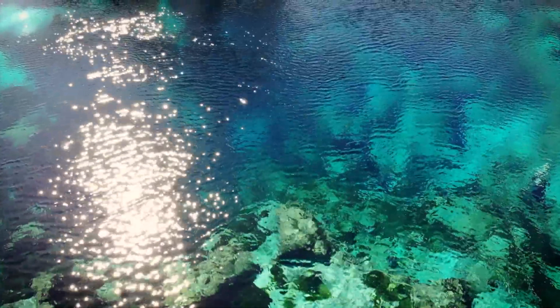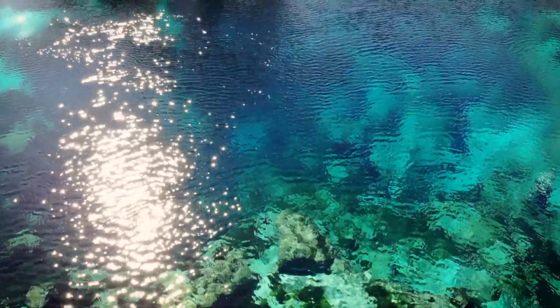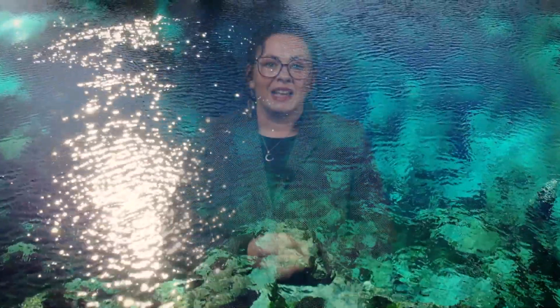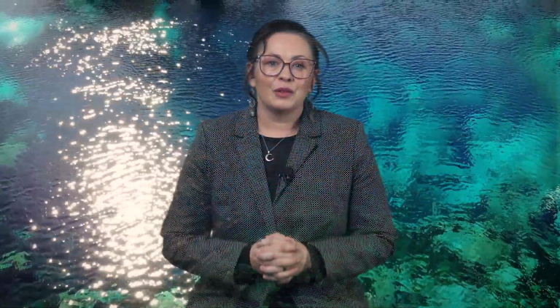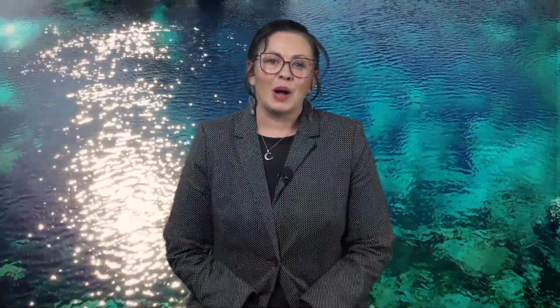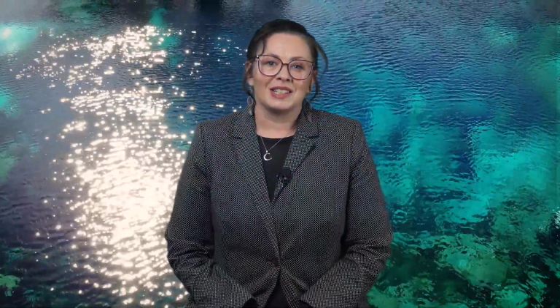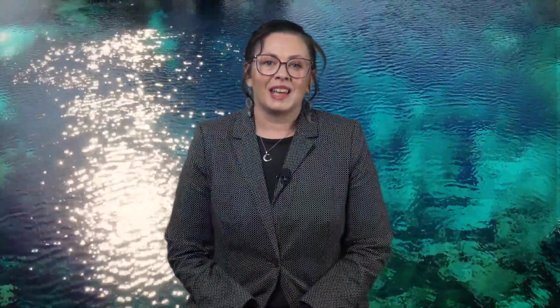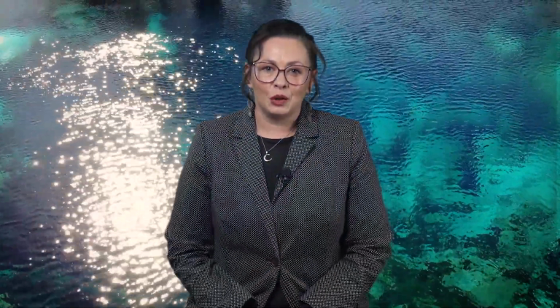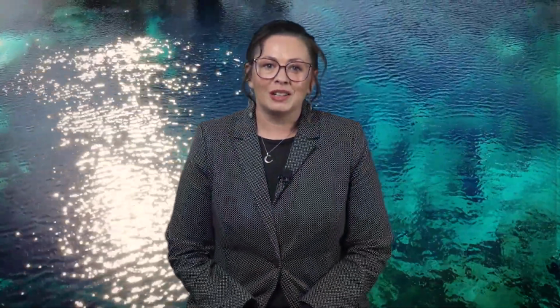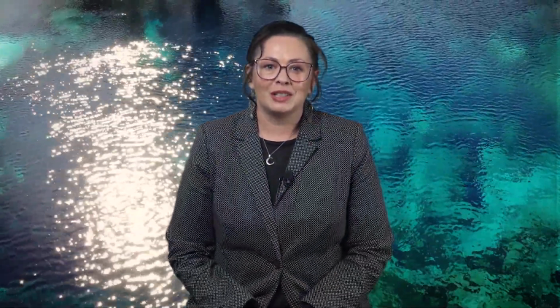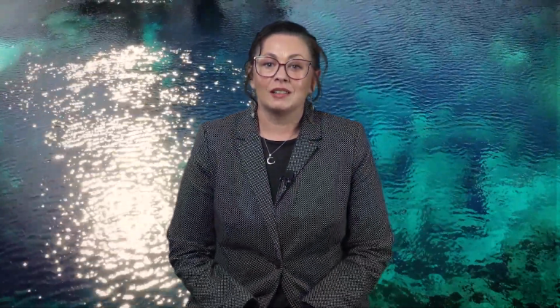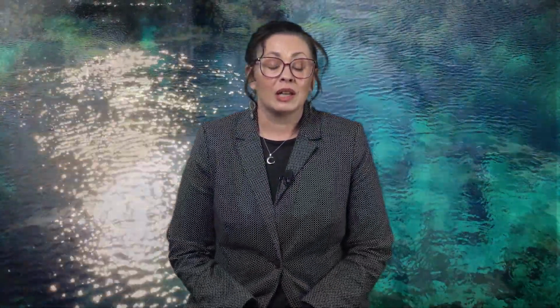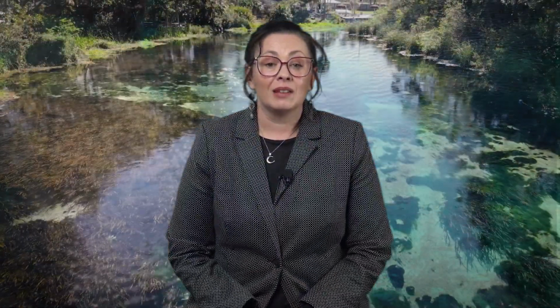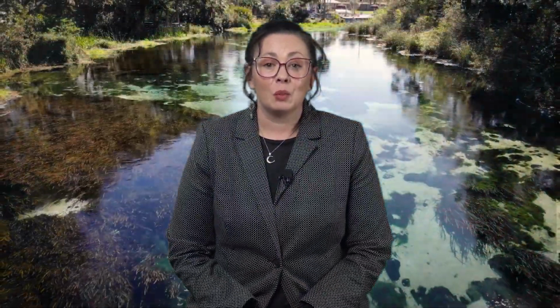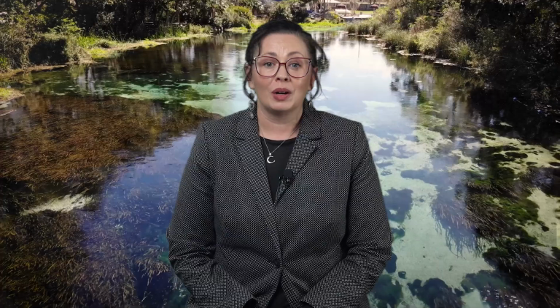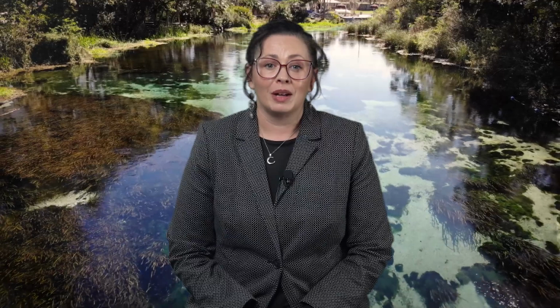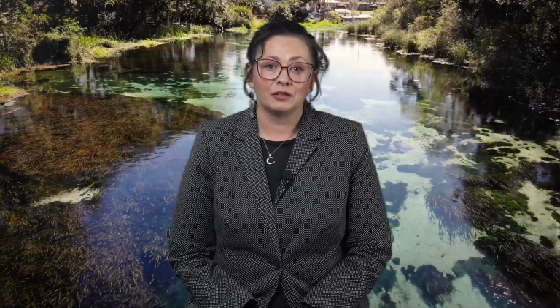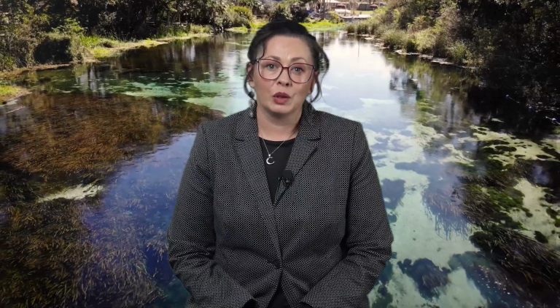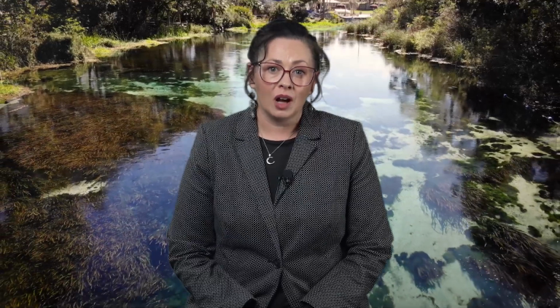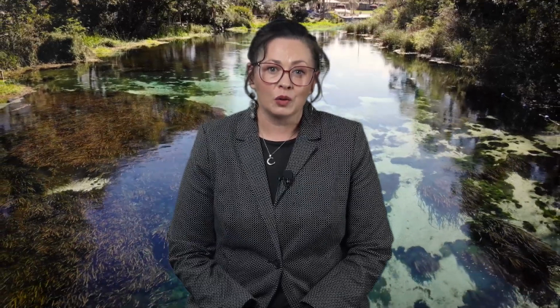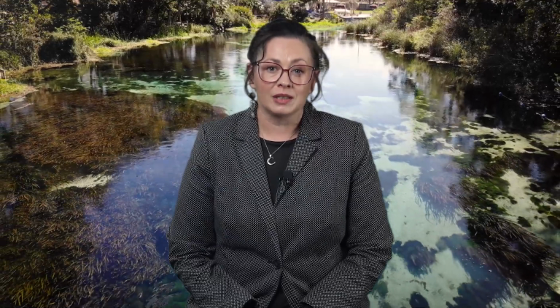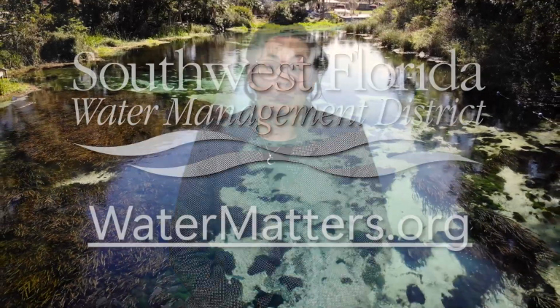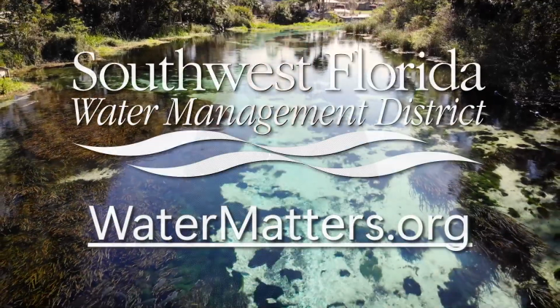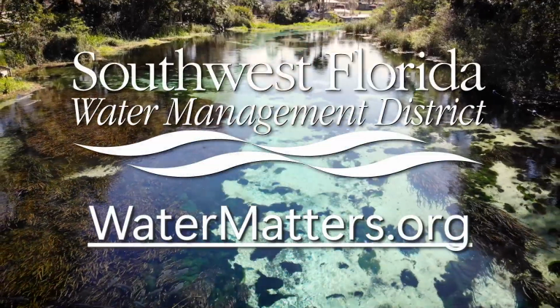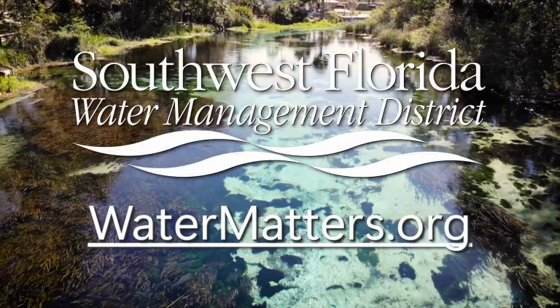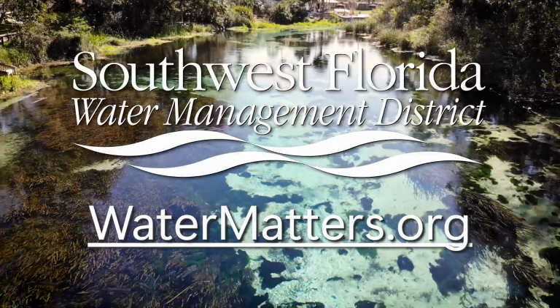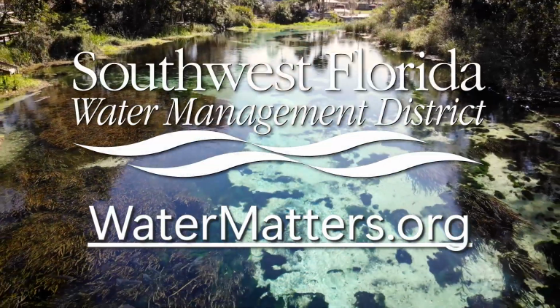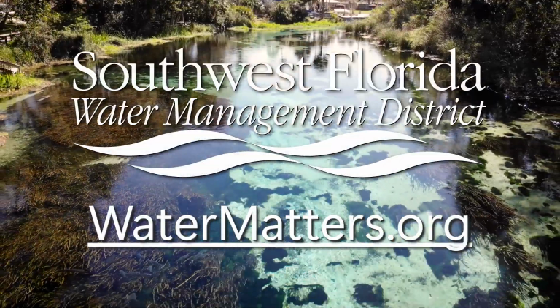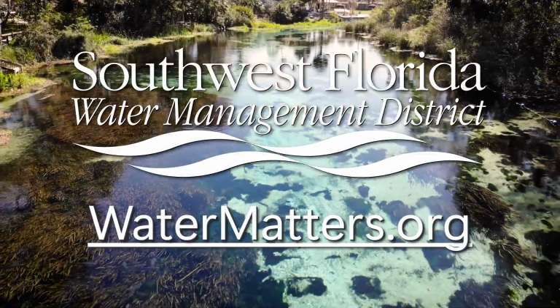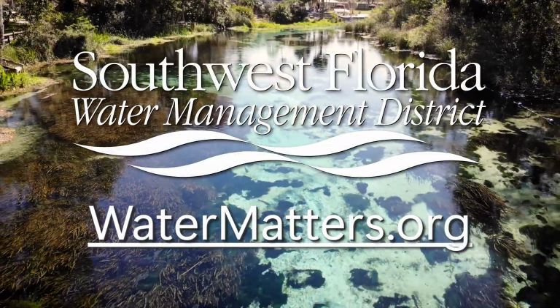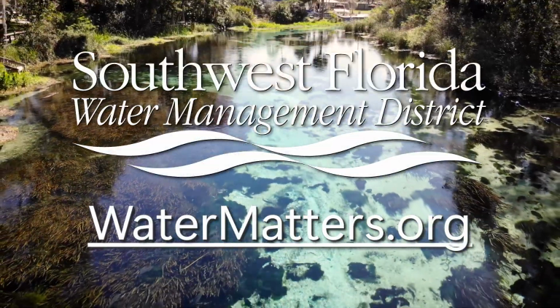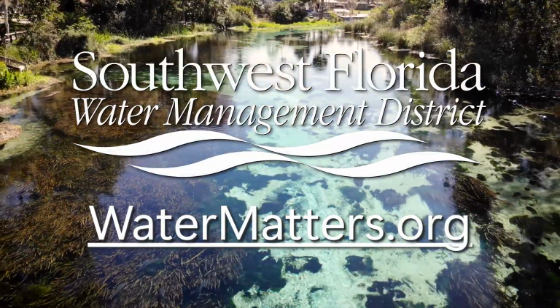Thank you for watching, and if you're interested in learning even more about the Florida aquifer system, please visit watermatters.org.